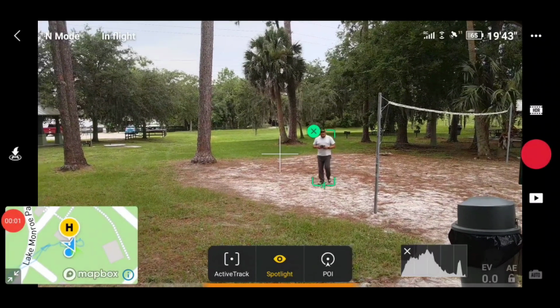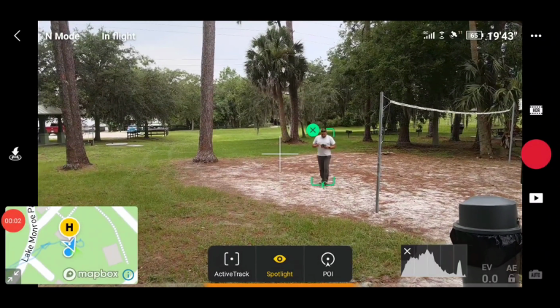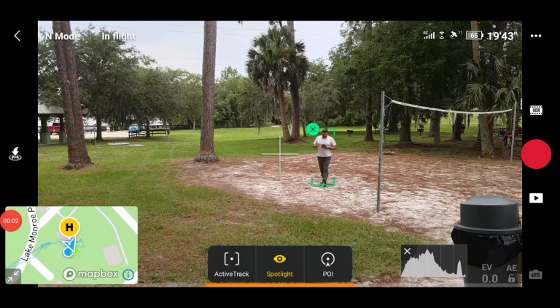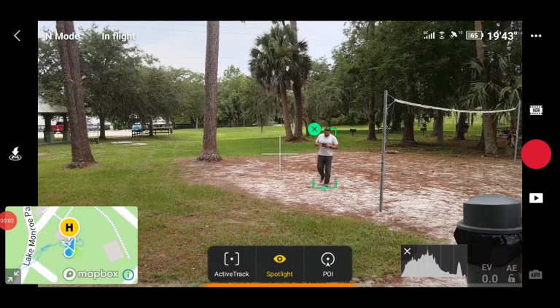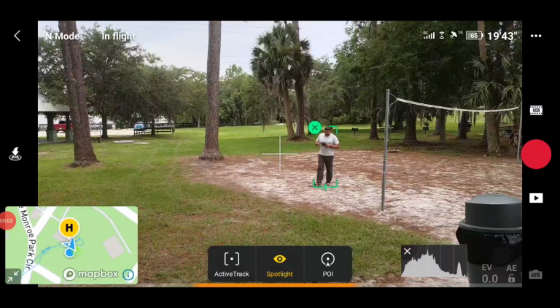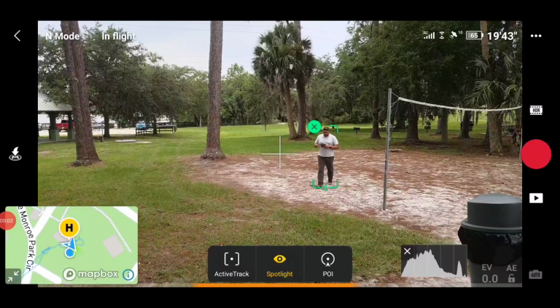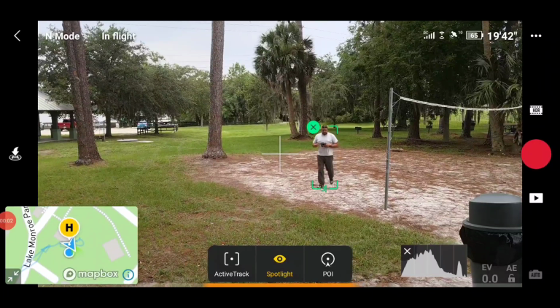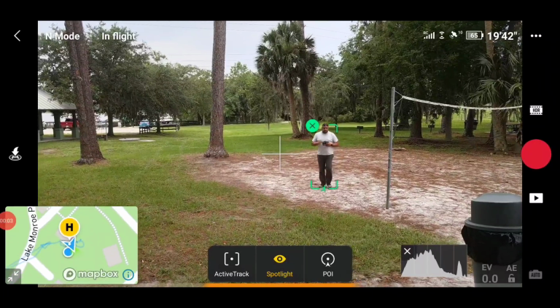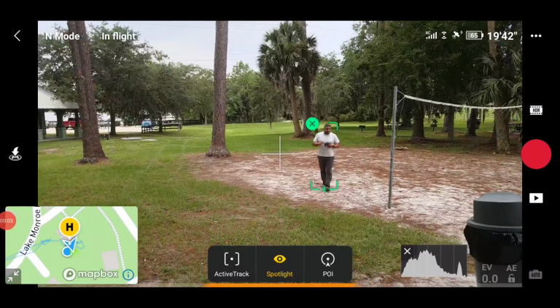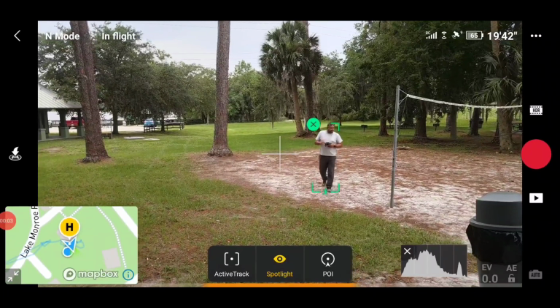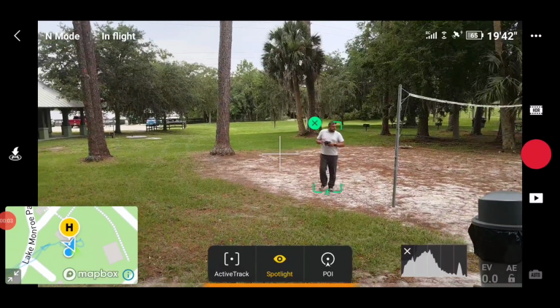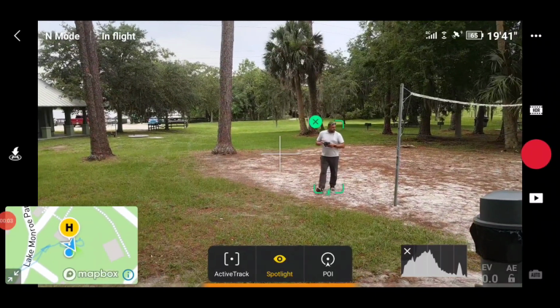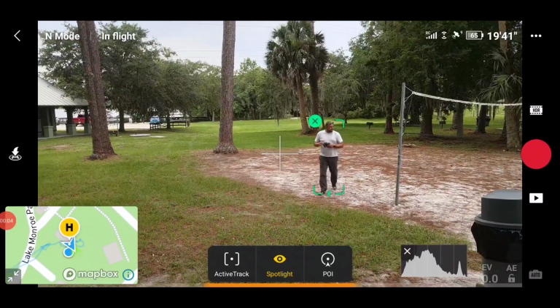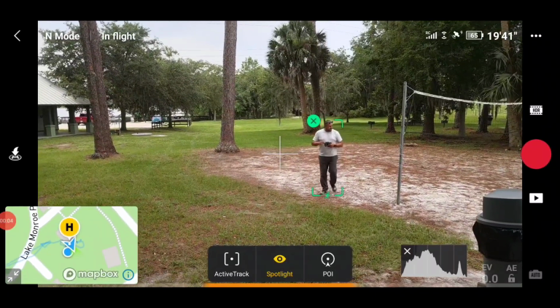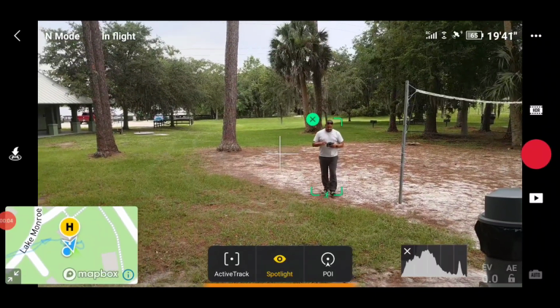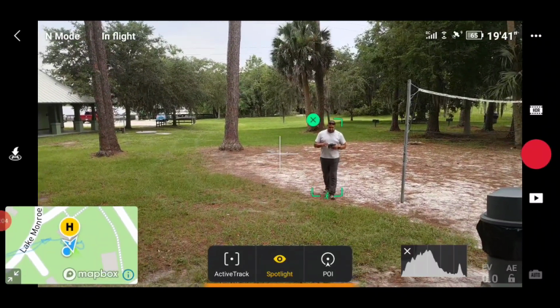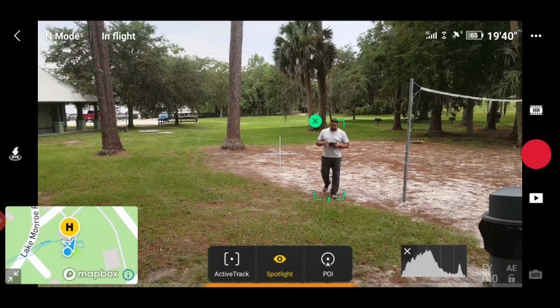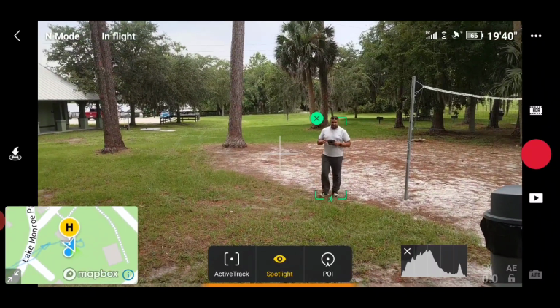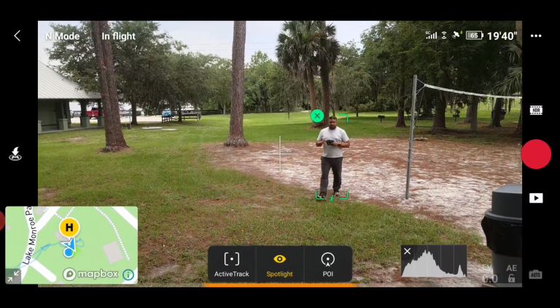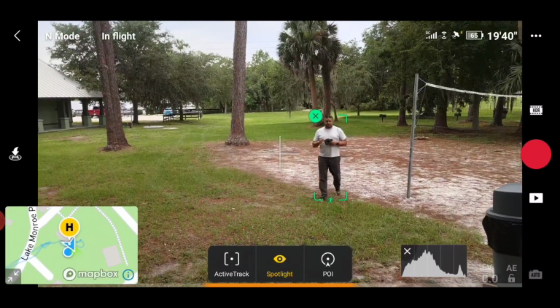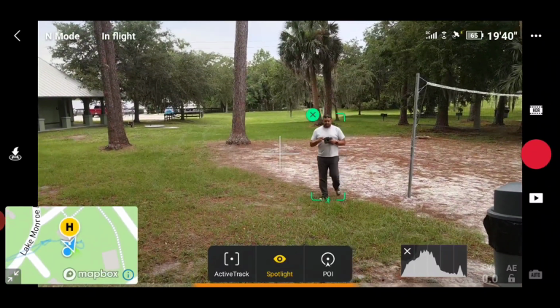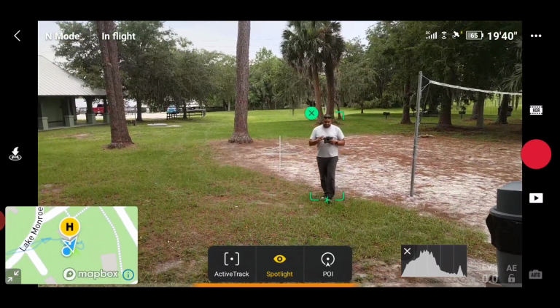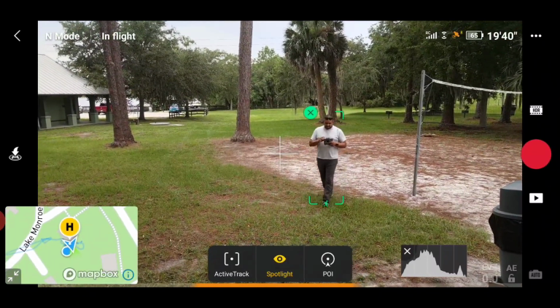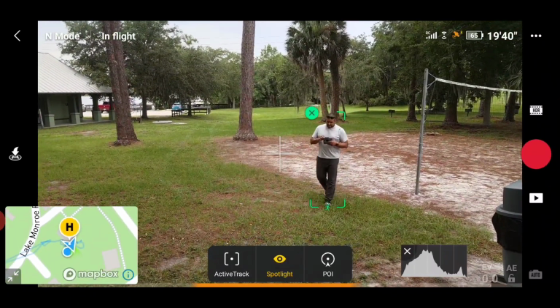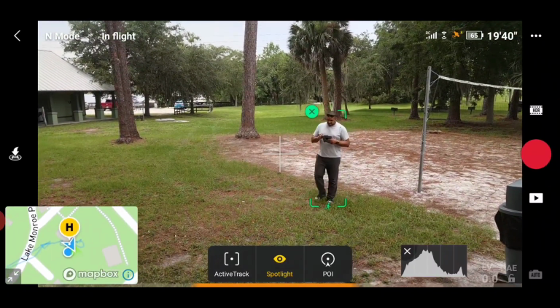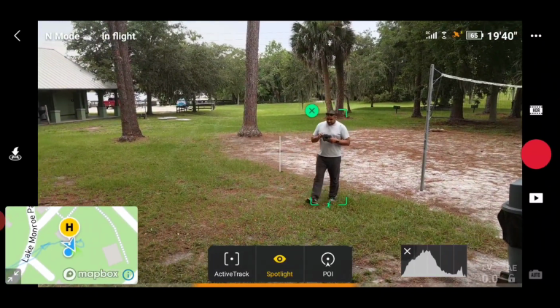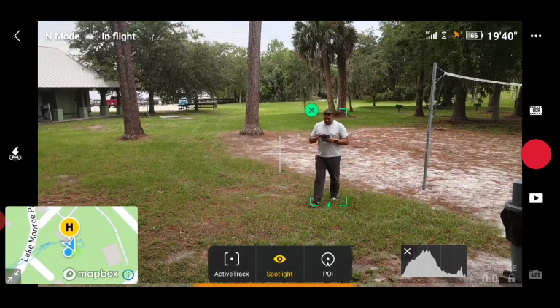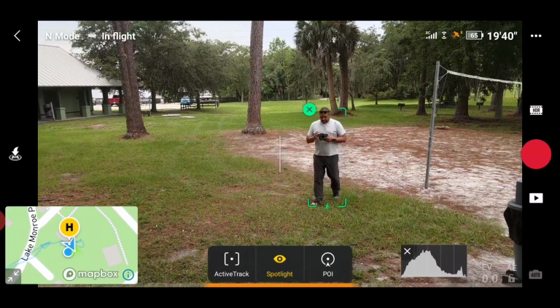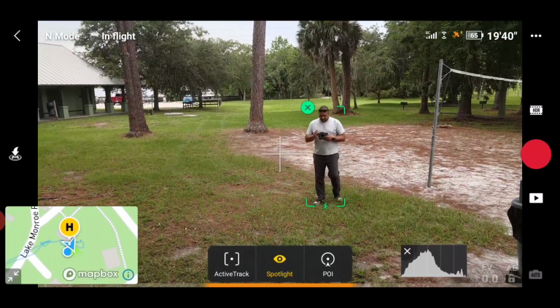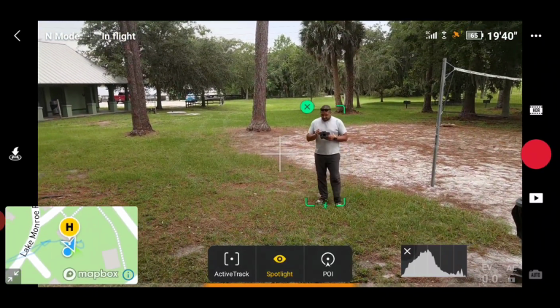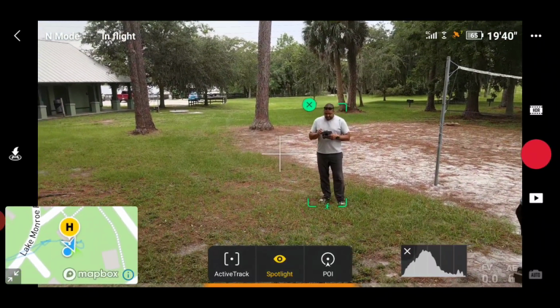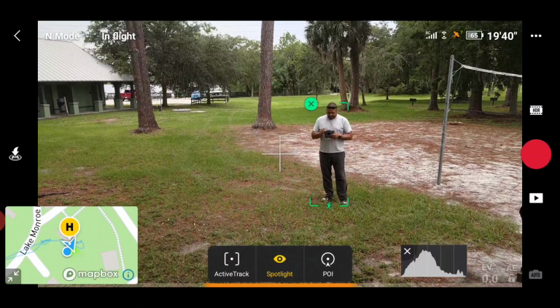Good morning. So today we're going to try out ActiveTrack 3.0. Let's see what's going to happen here.